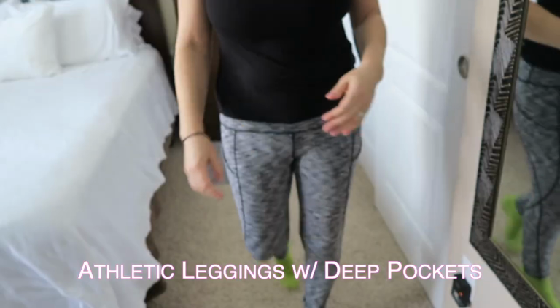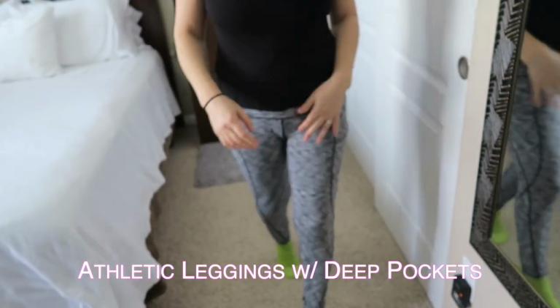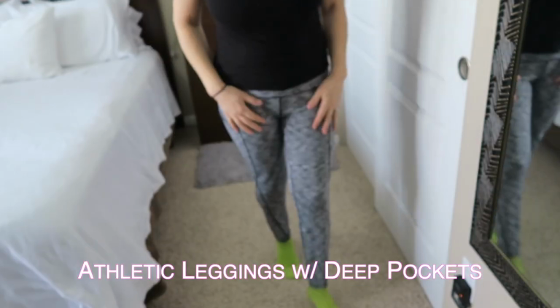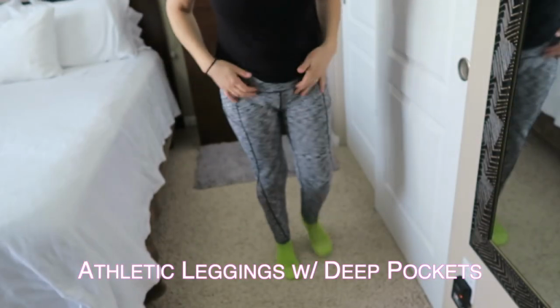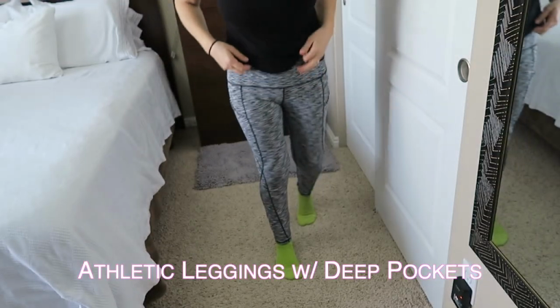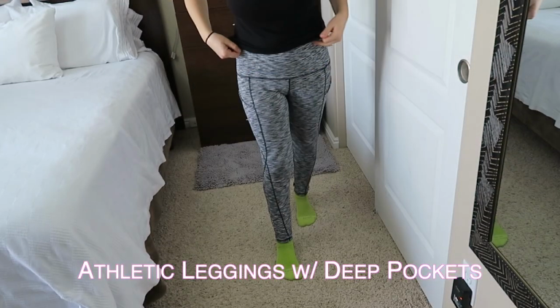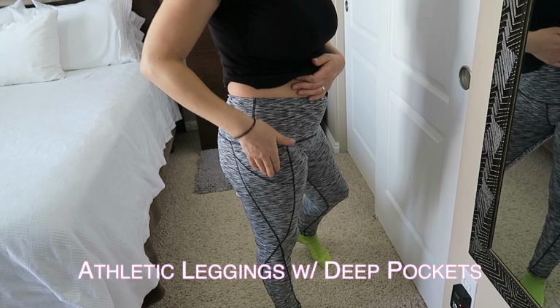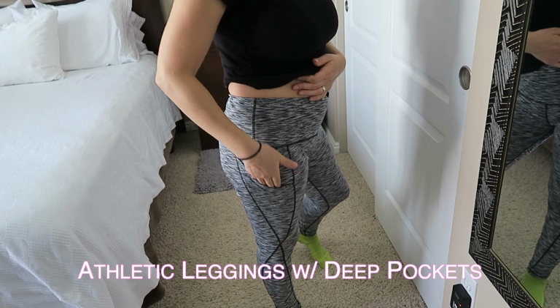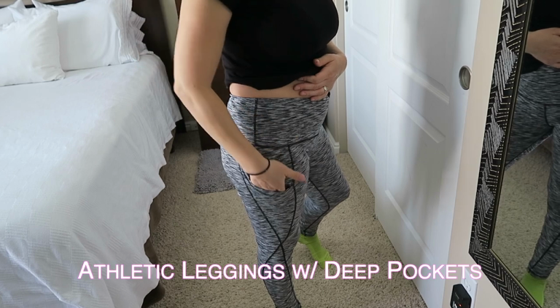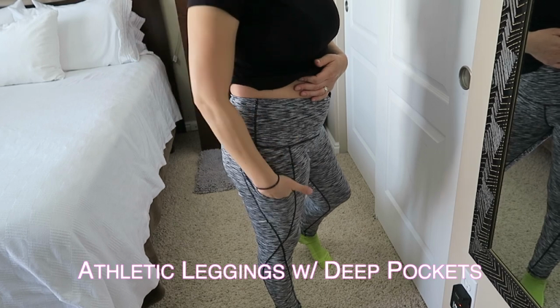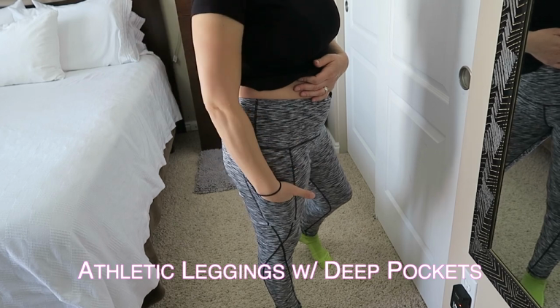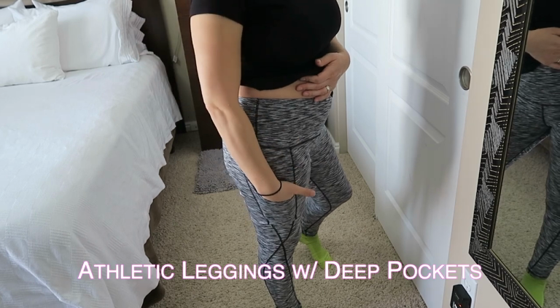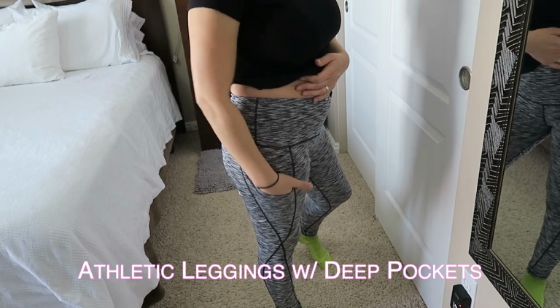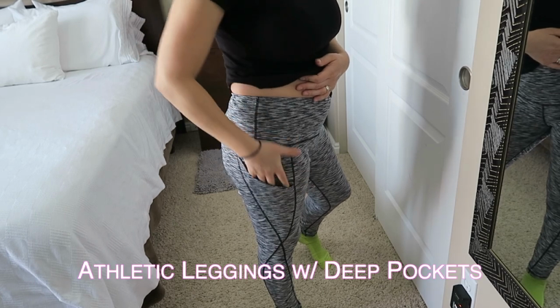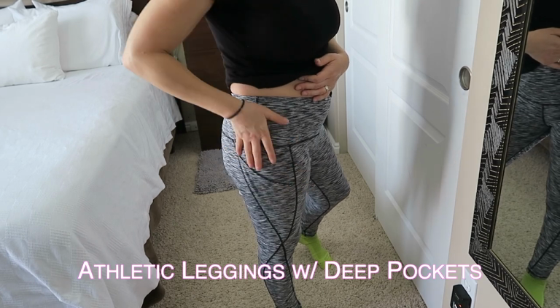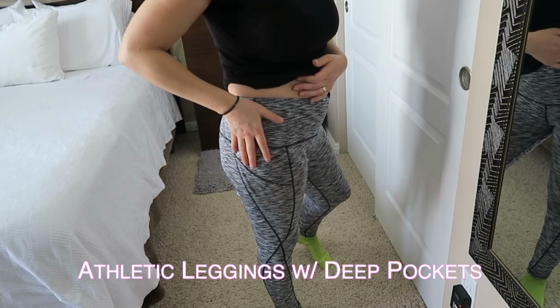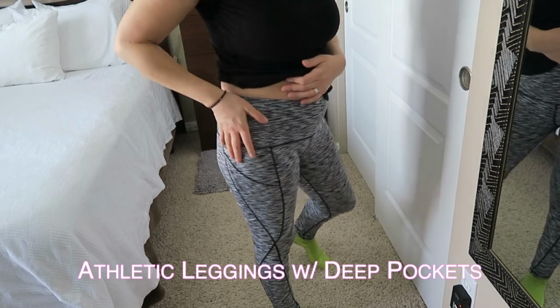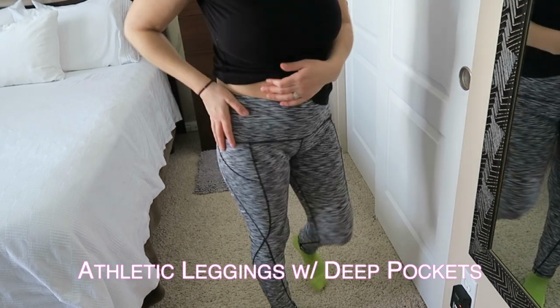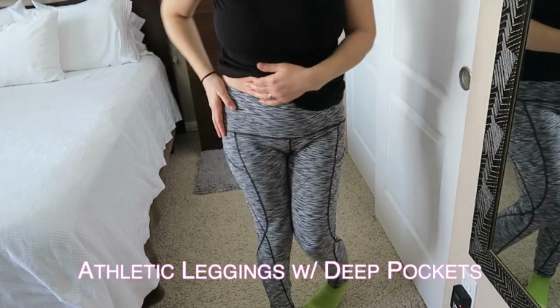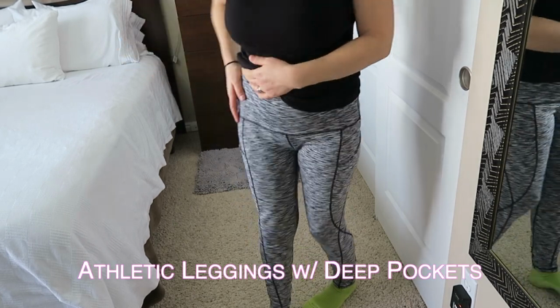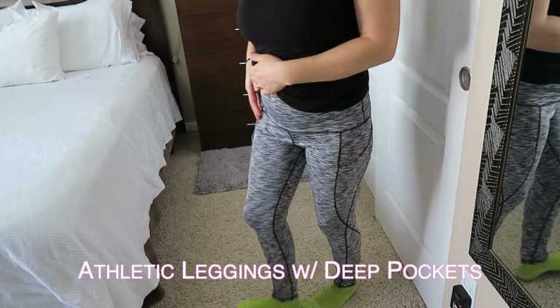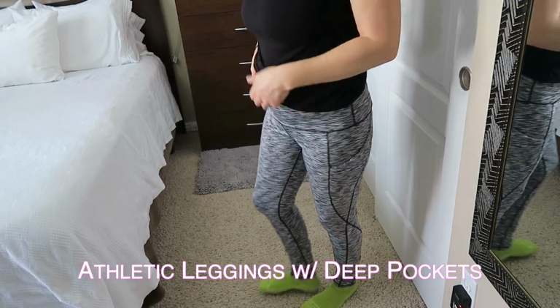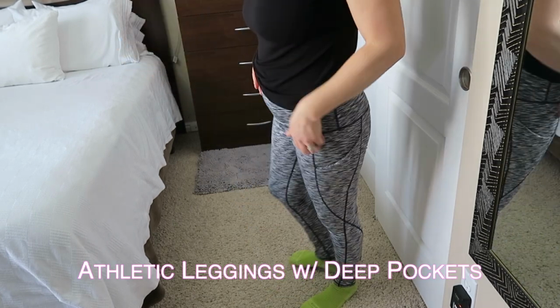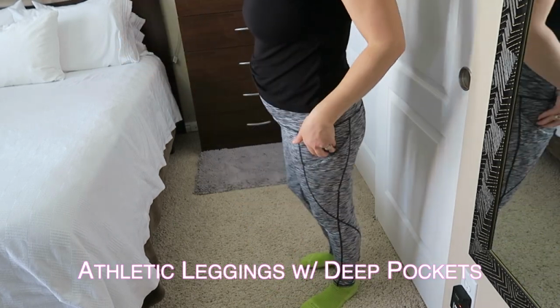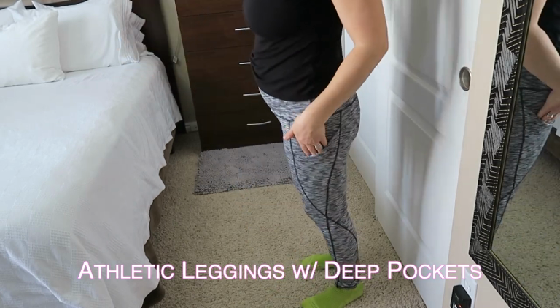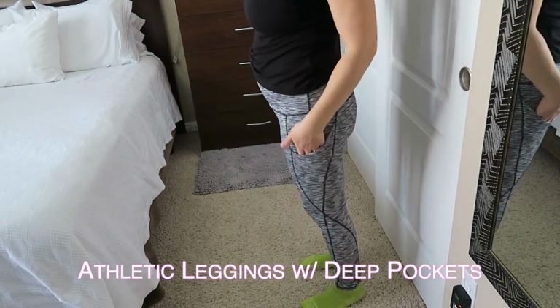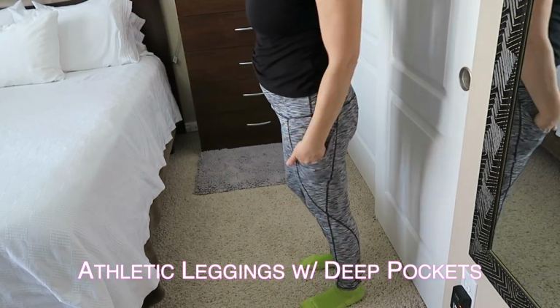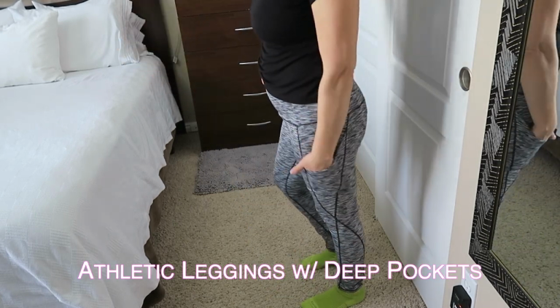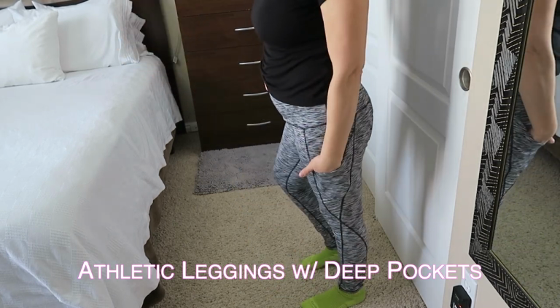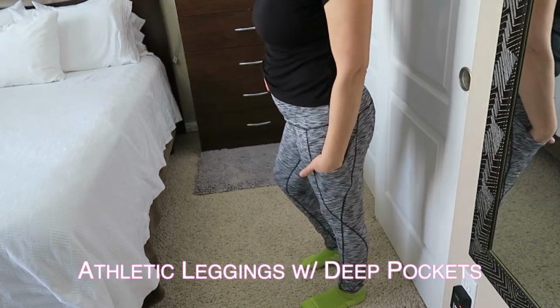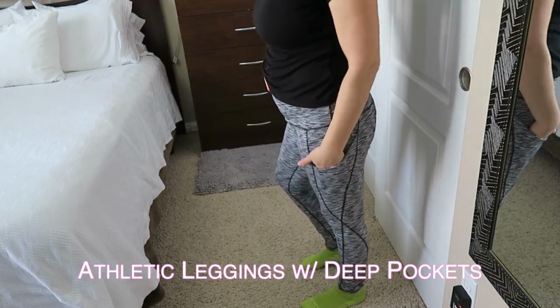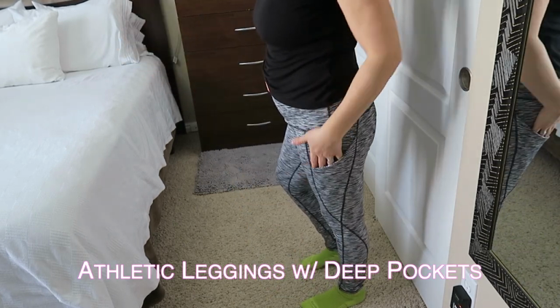These pants have deep pockets for my cell phone that go on both sides.